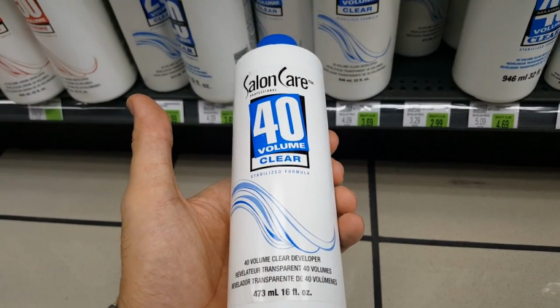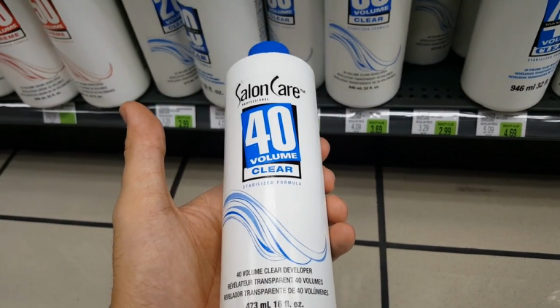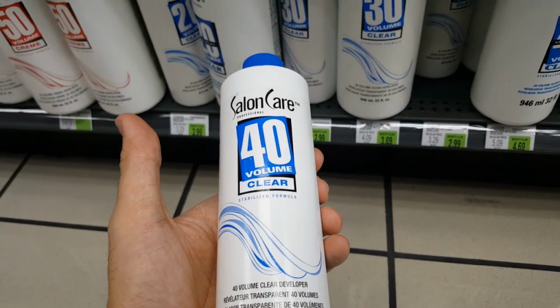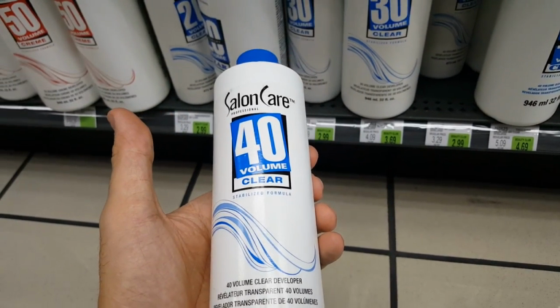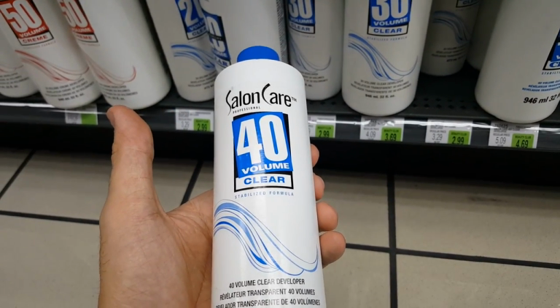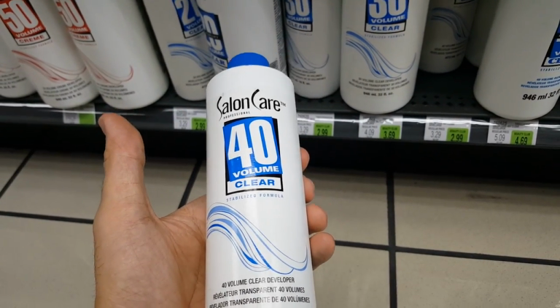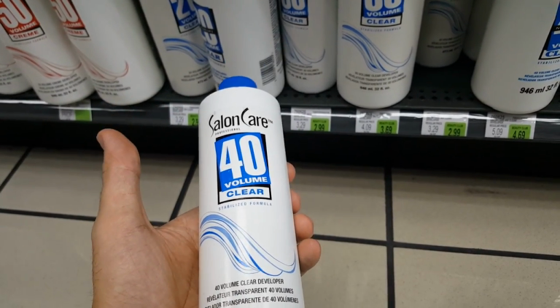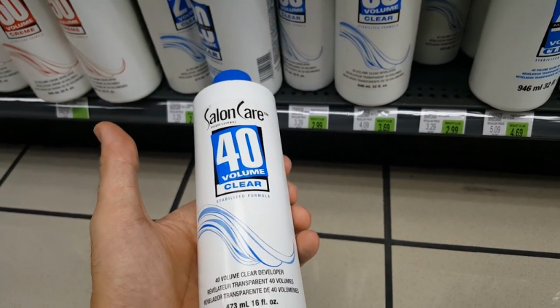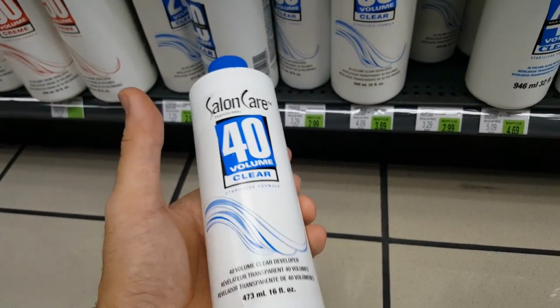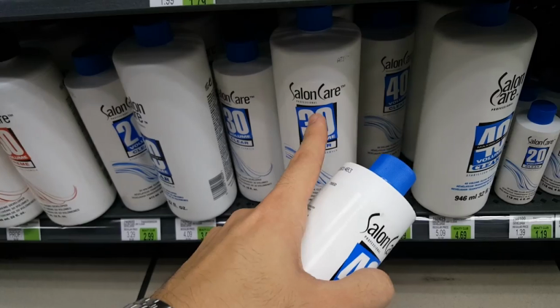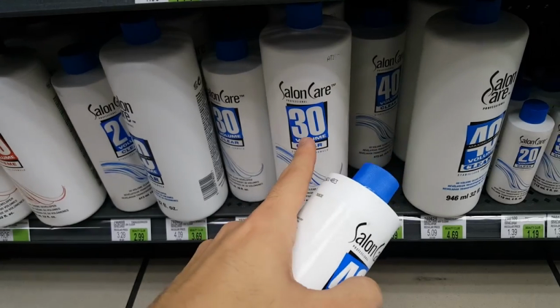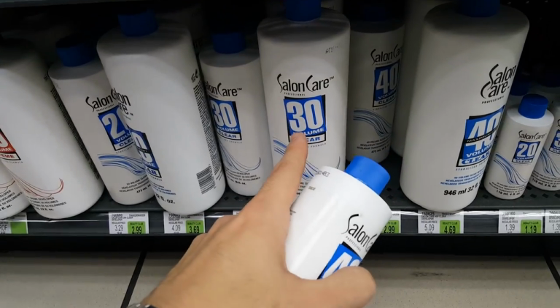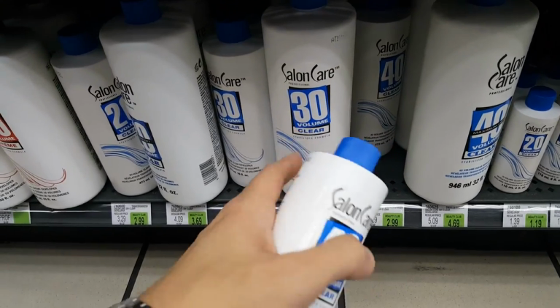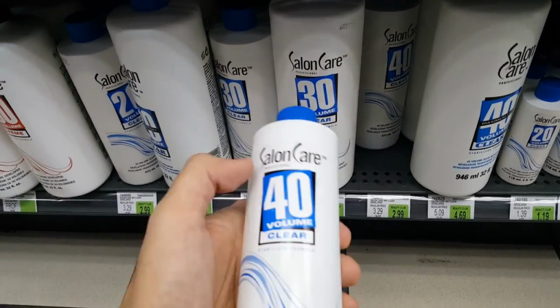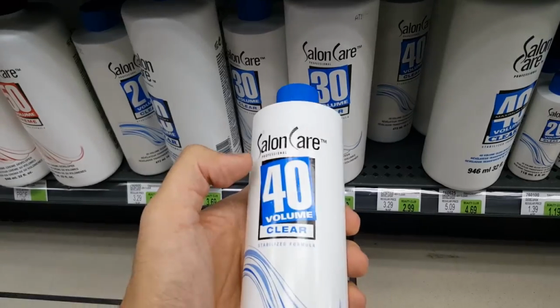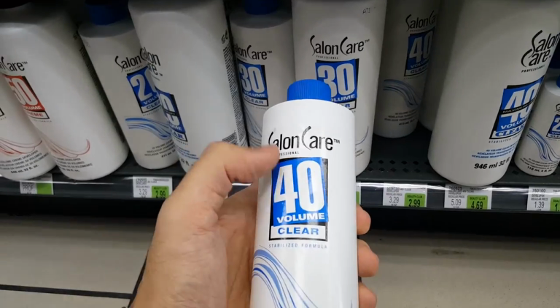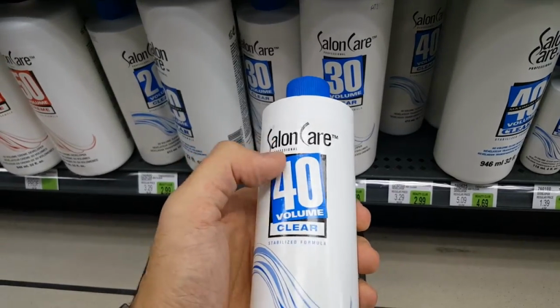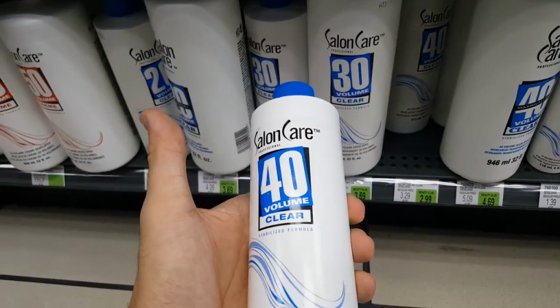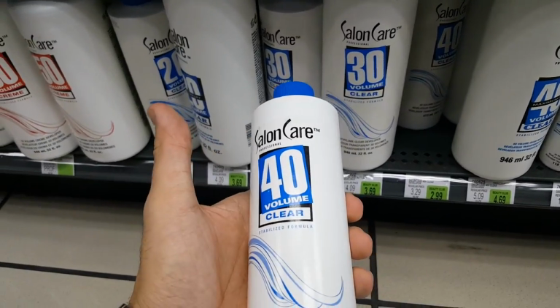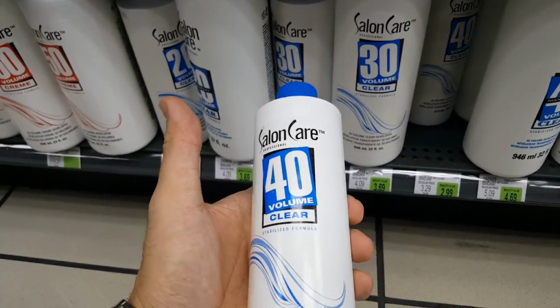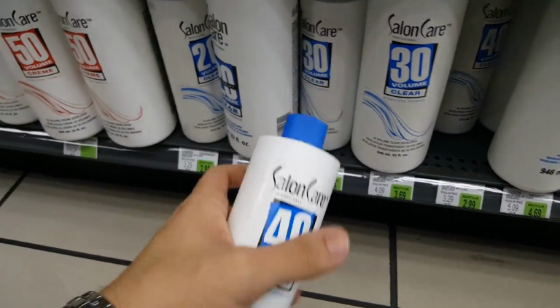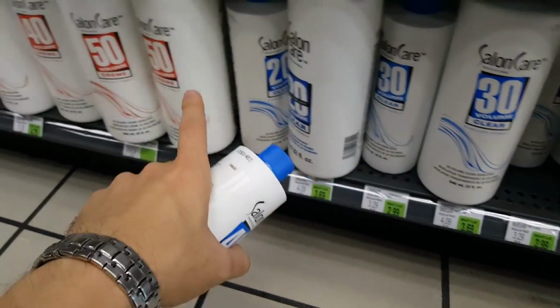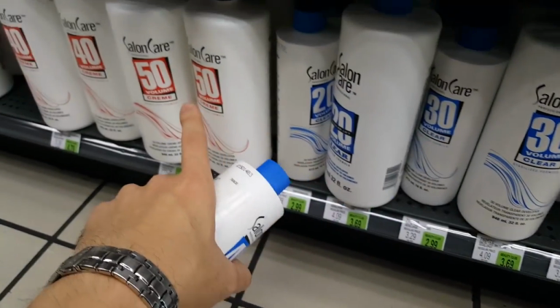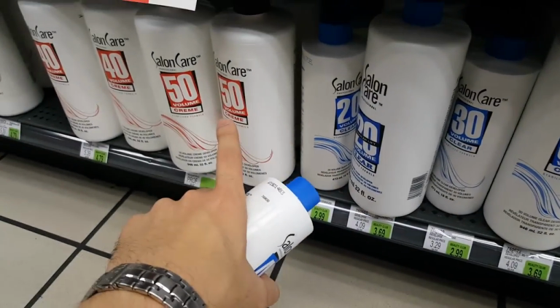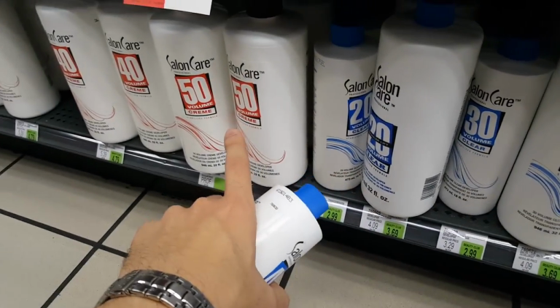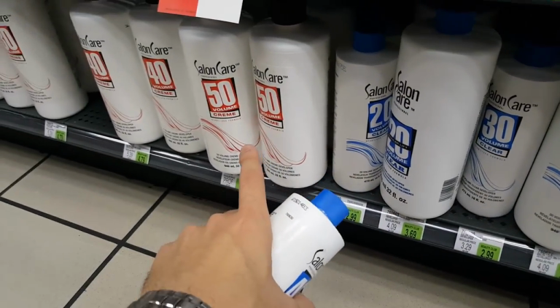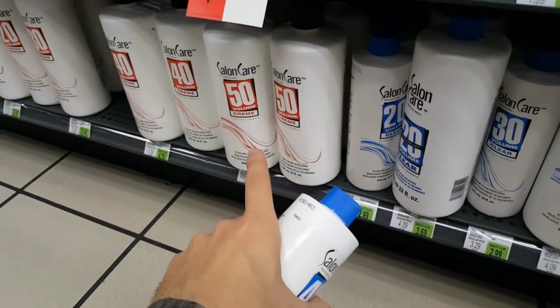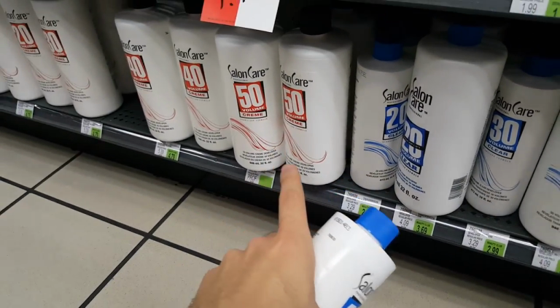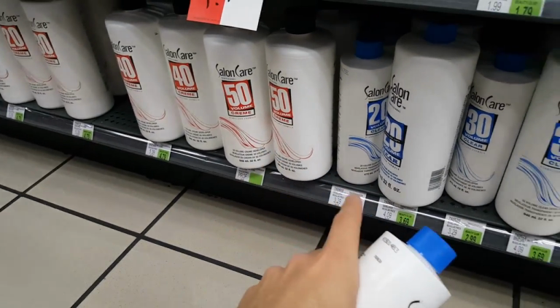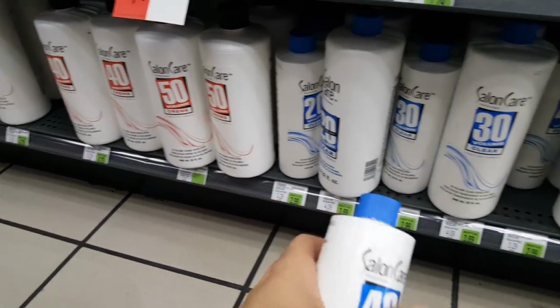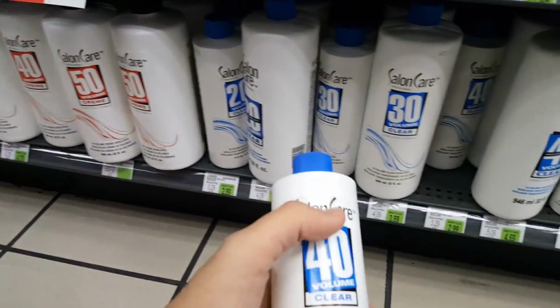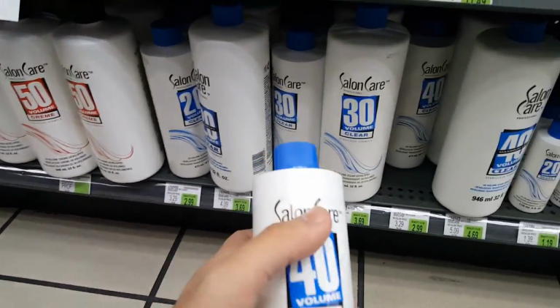The number 40 references the percentage of hydrogen peroxide in this, and we're looking for the highest number possible without going too overboard. 30 is okay, 40 is what I'm going to do. They have 50 and I think they actually have higher than that.